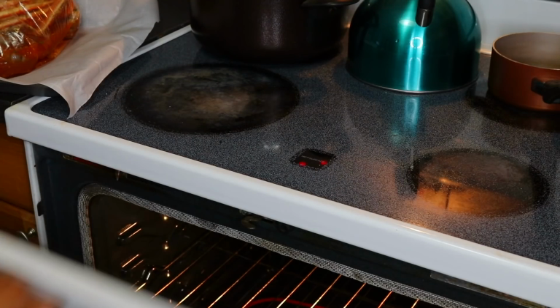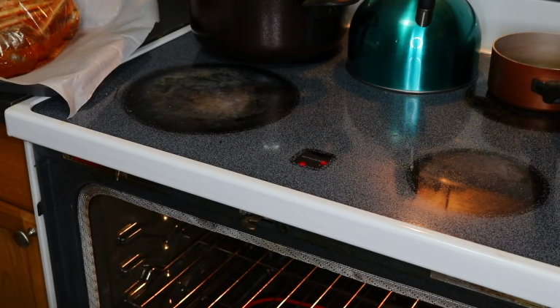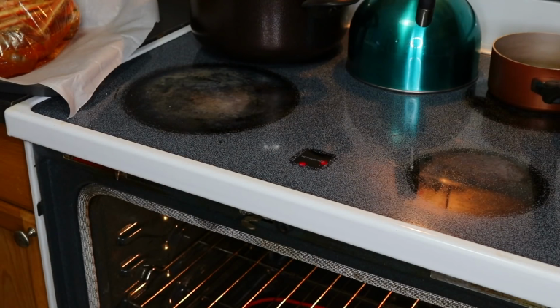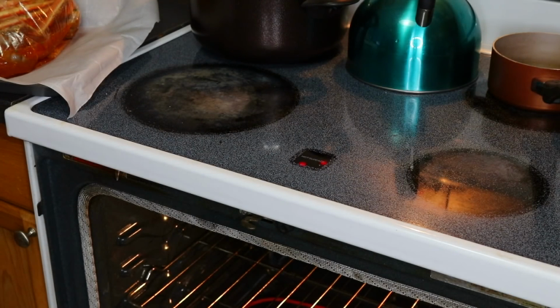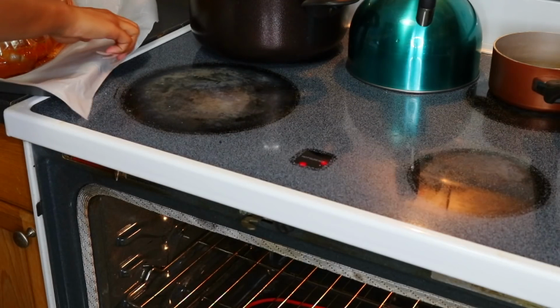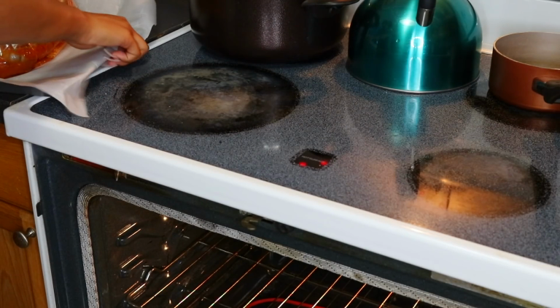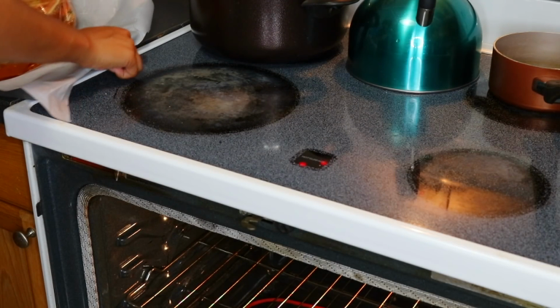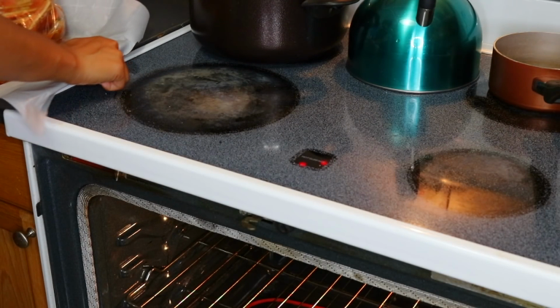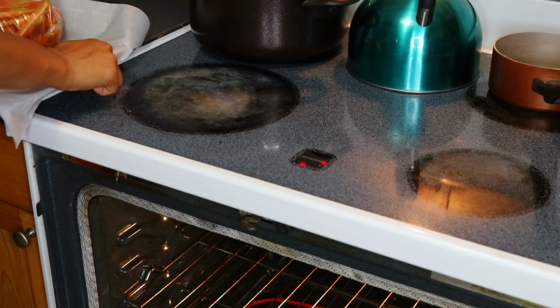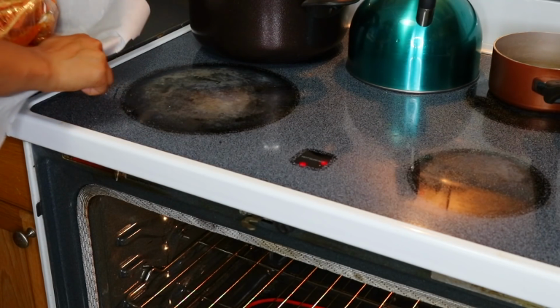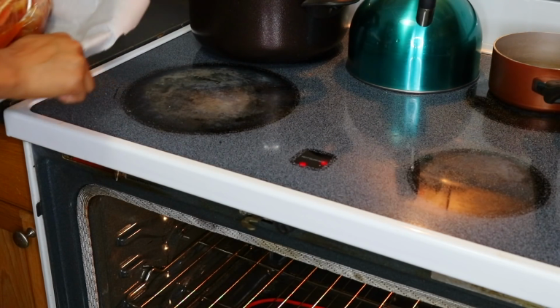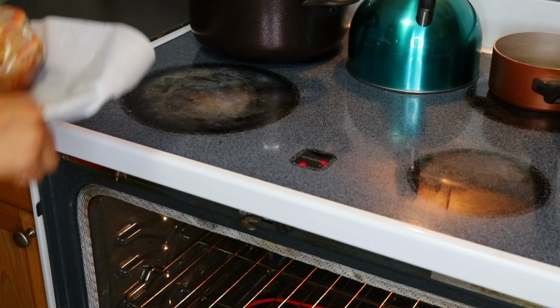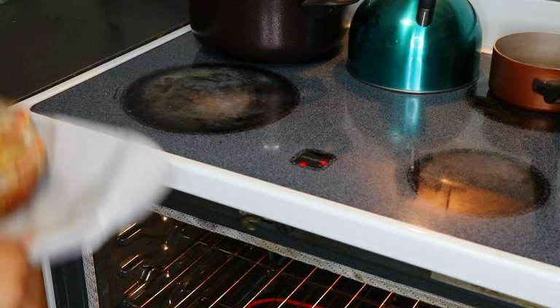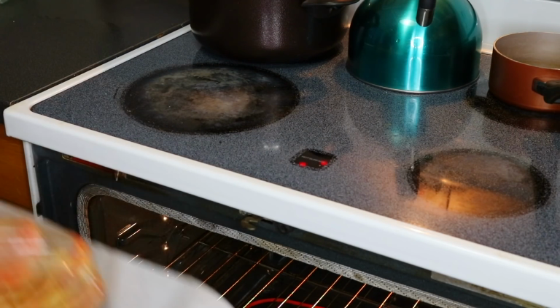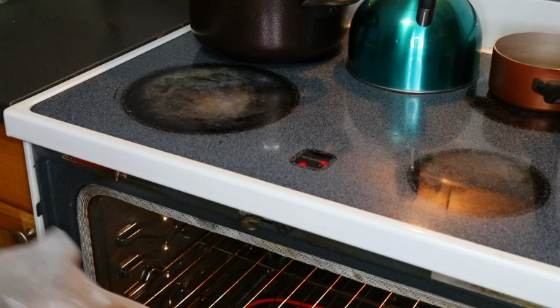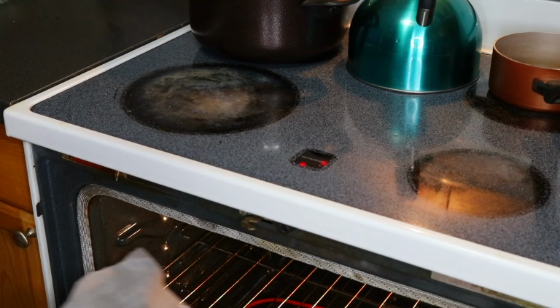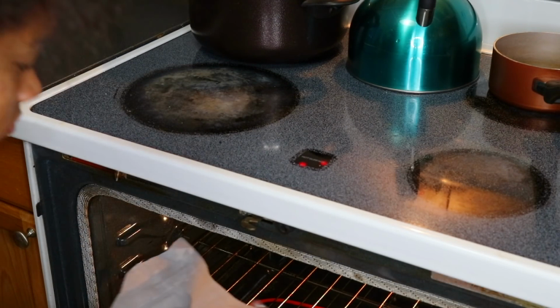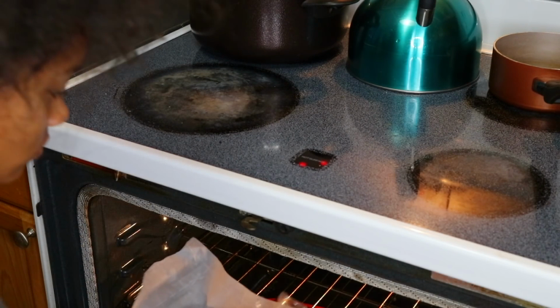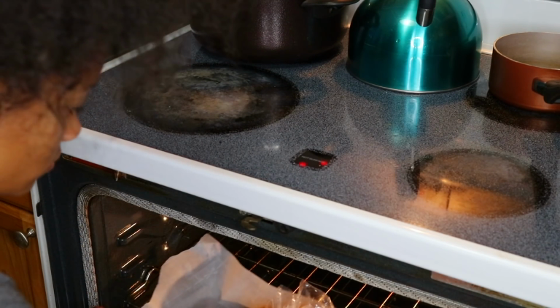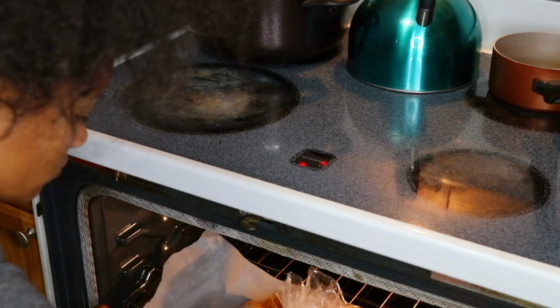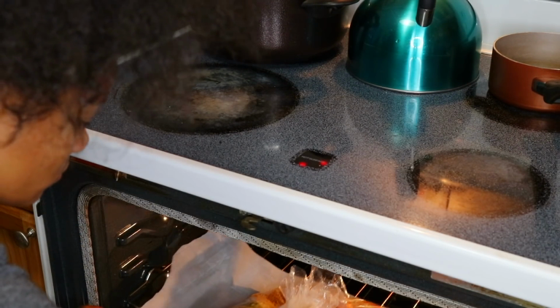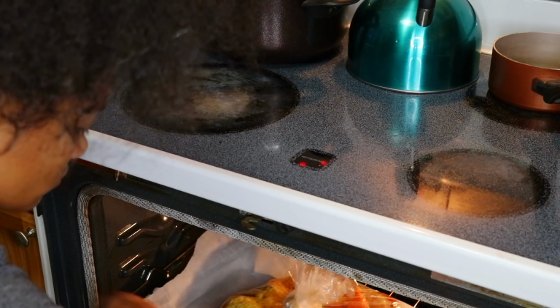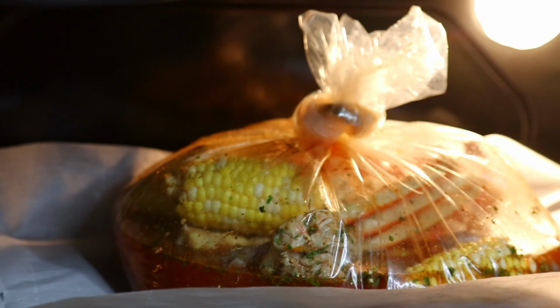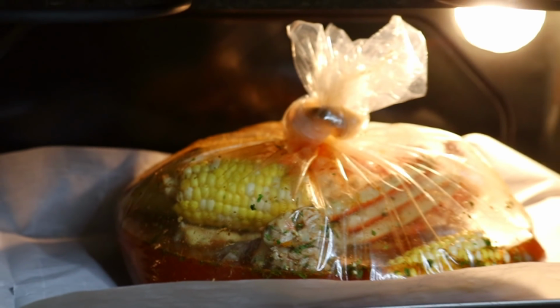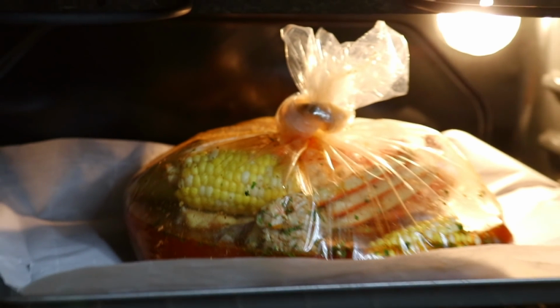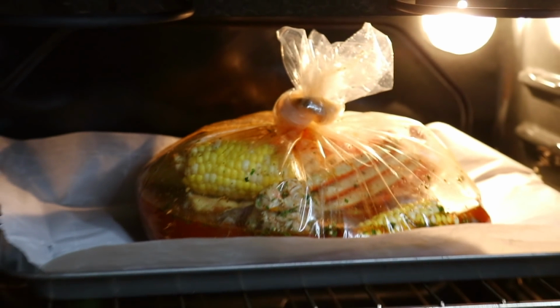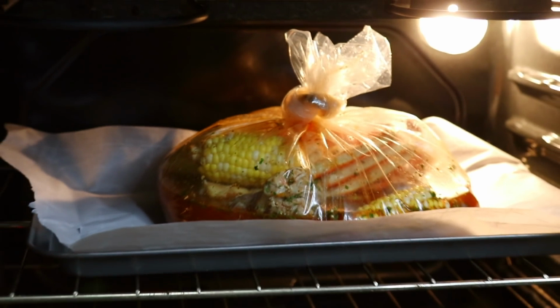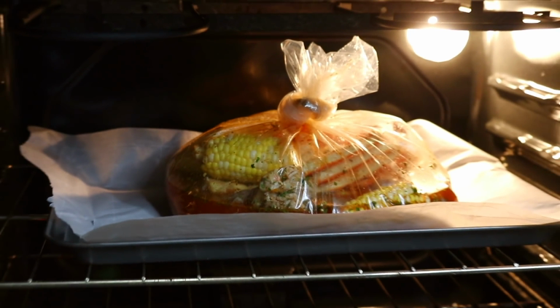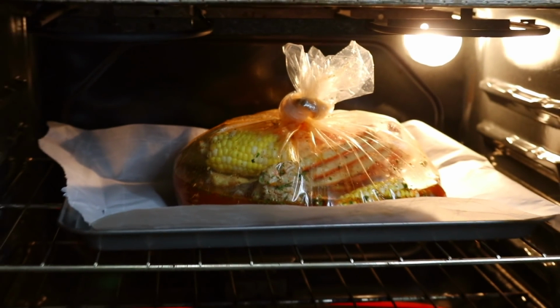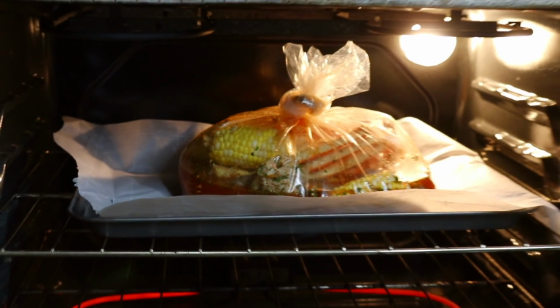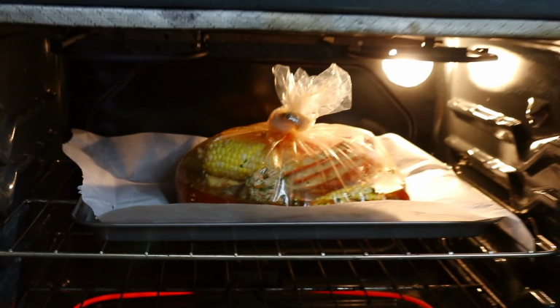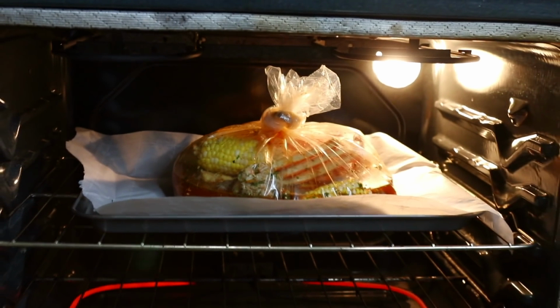I changed my mind at the very last minute to actually put this food in the oven, so that is why I no longer put it into the pot.